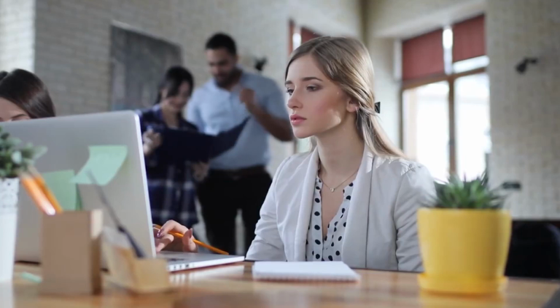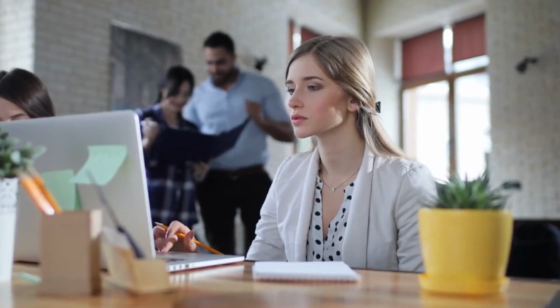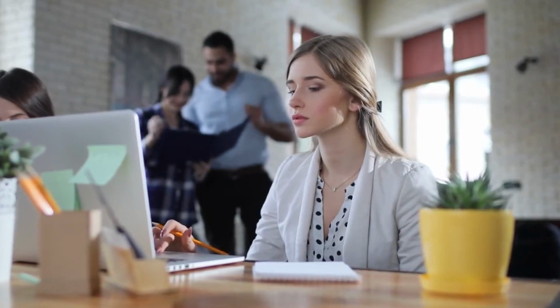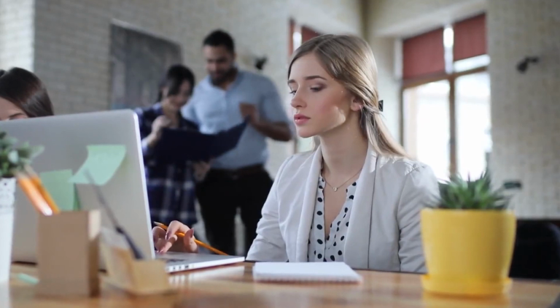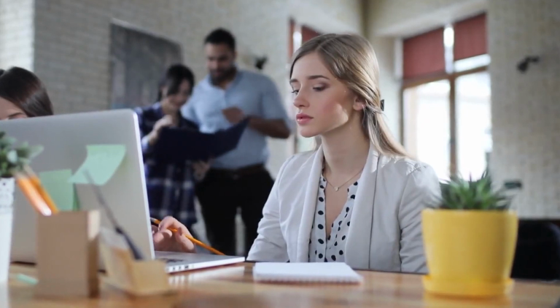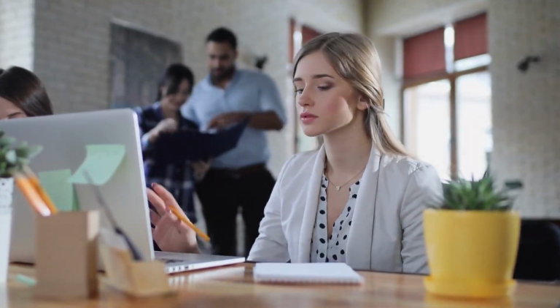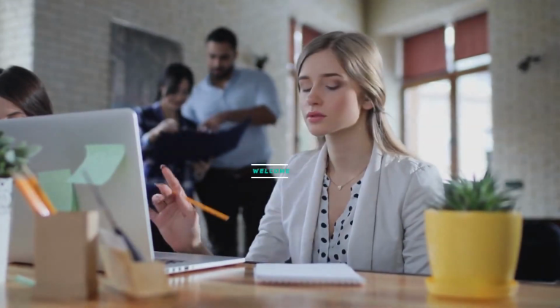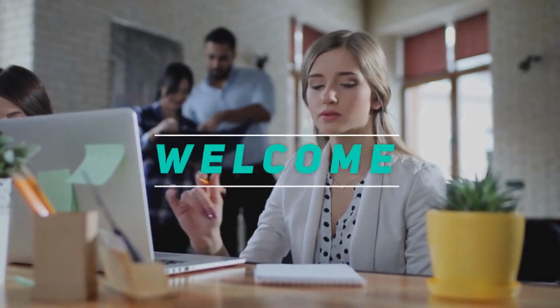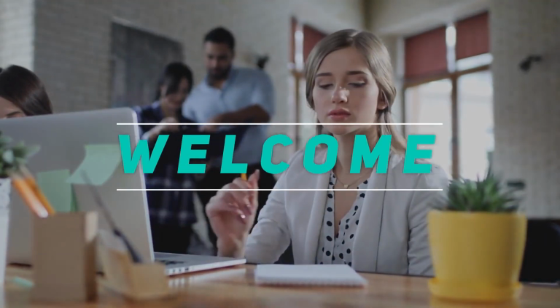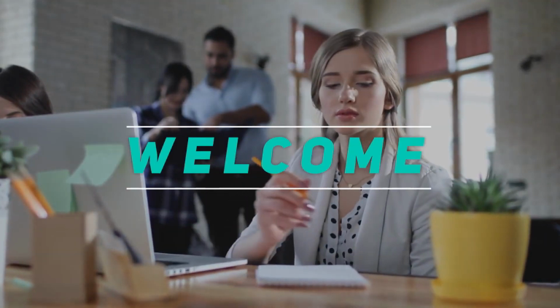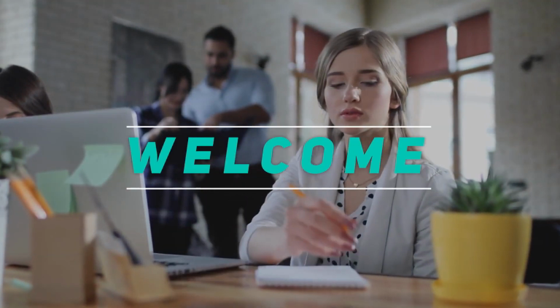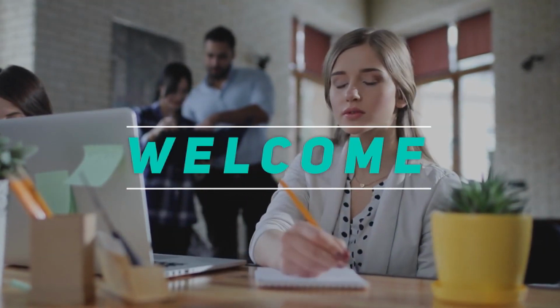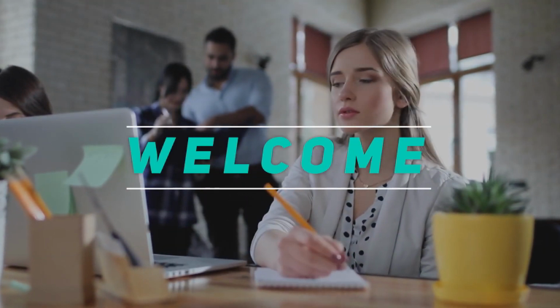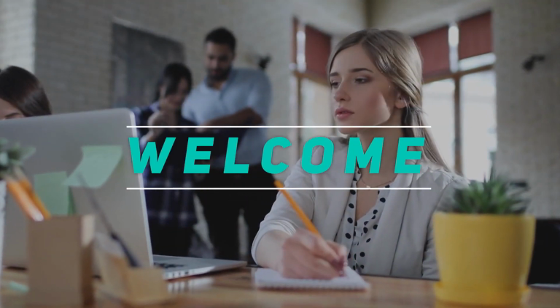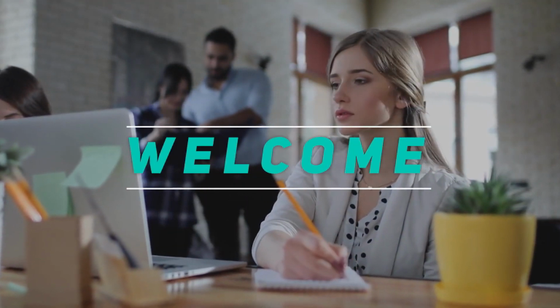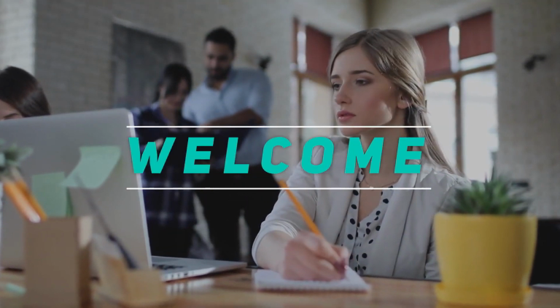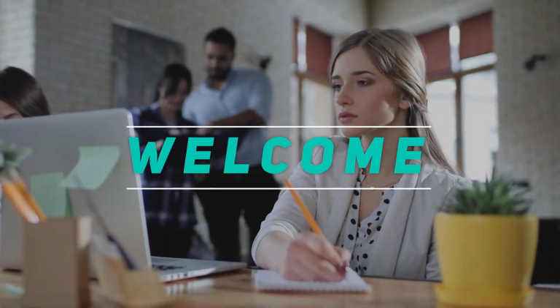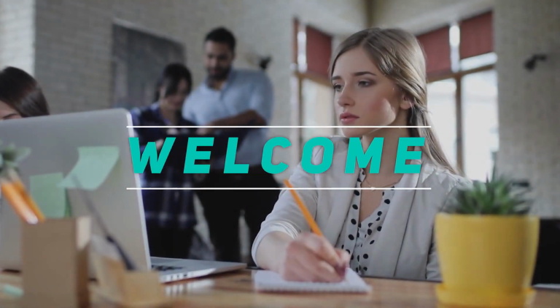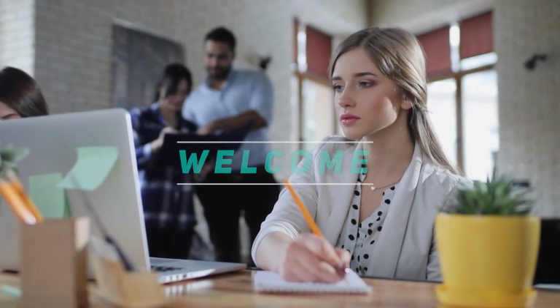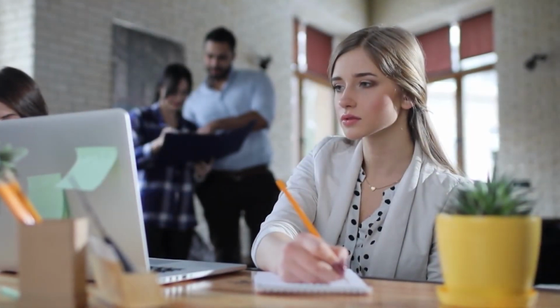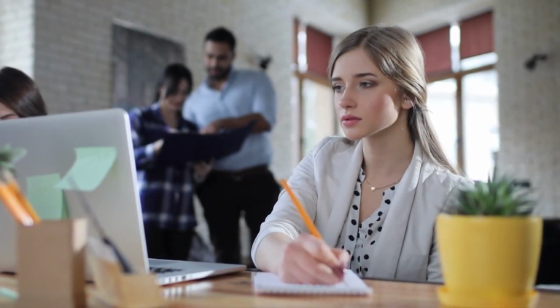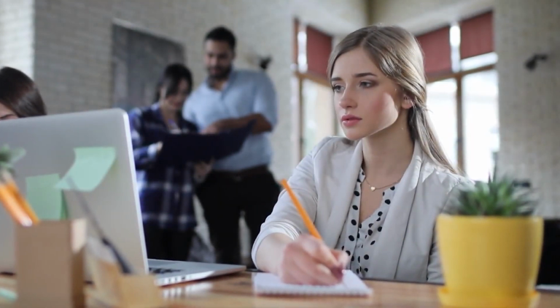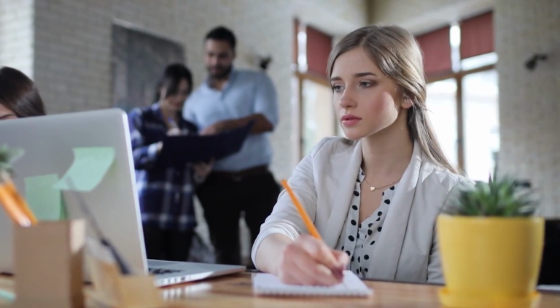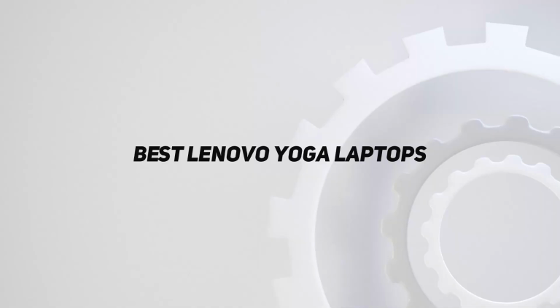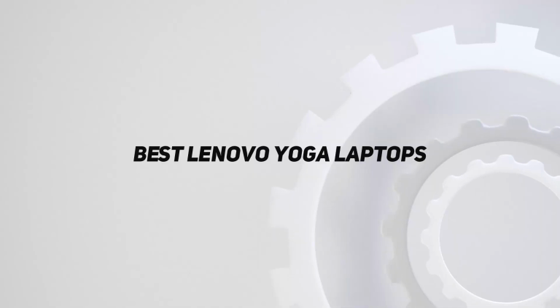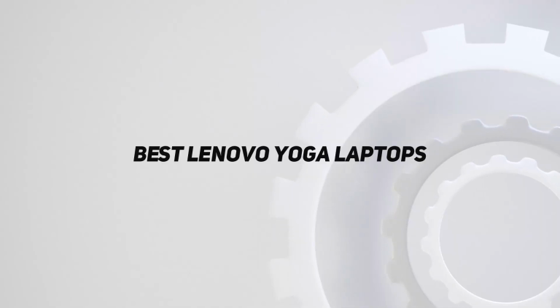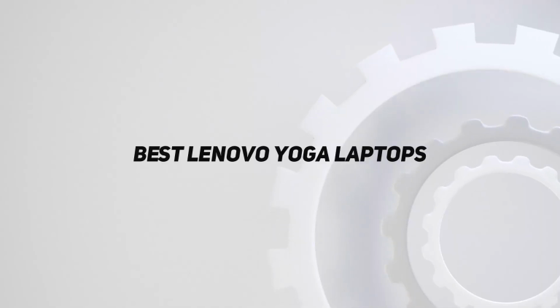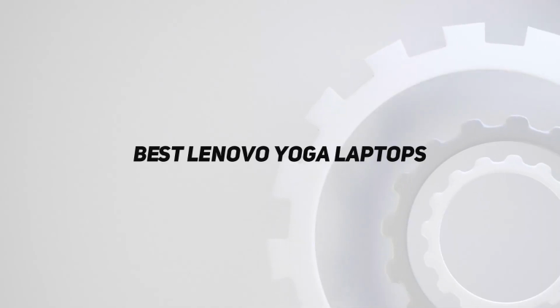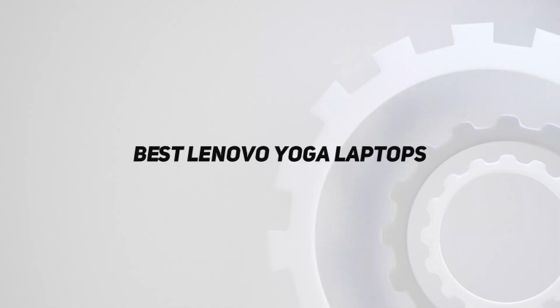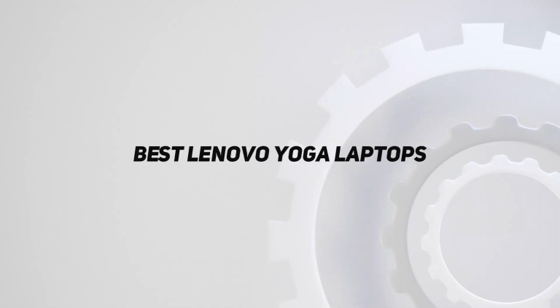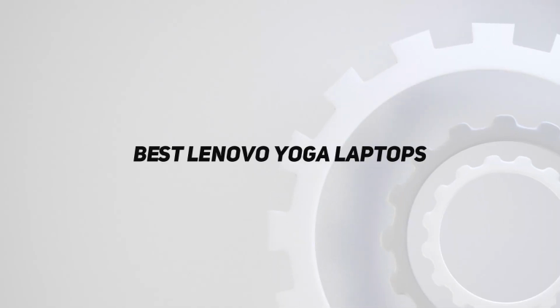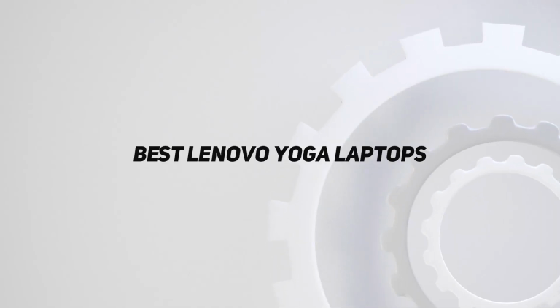Hey, welcome back to my channel. In this video, I'm going to talk about the Top 5 Best Lenovo Yoga Laptops.